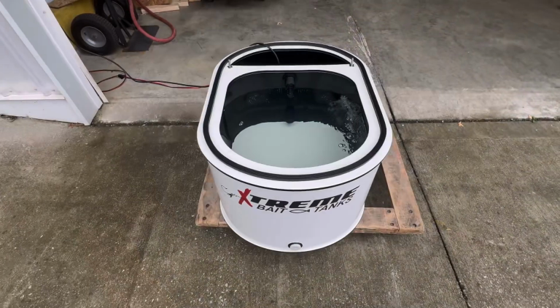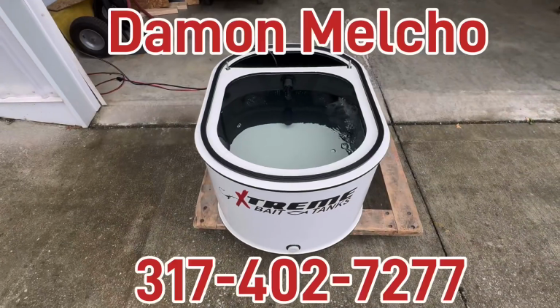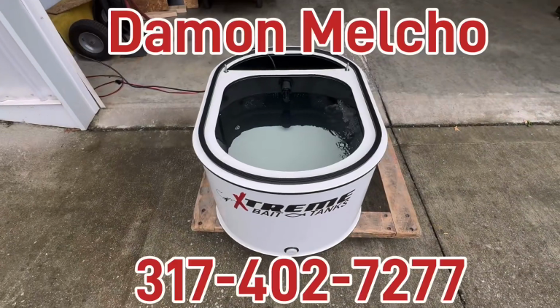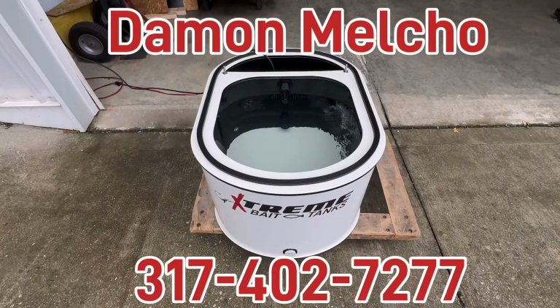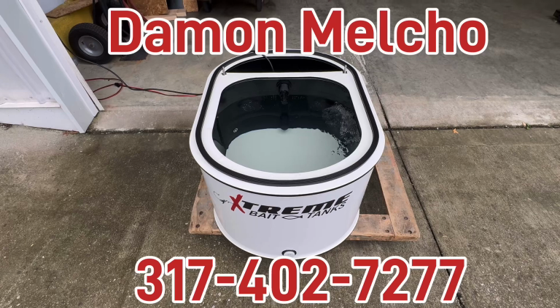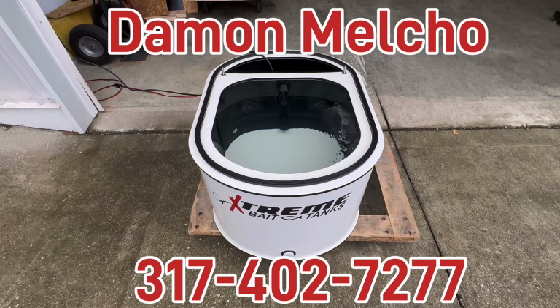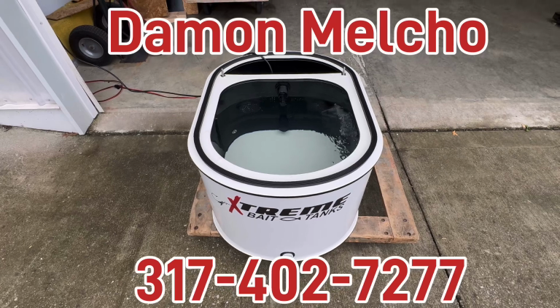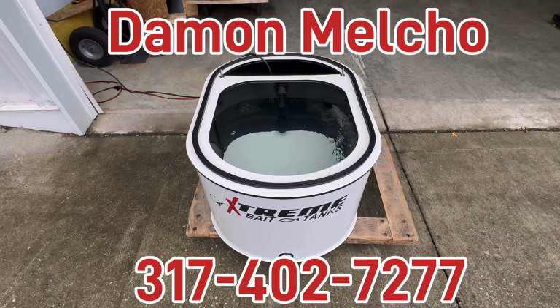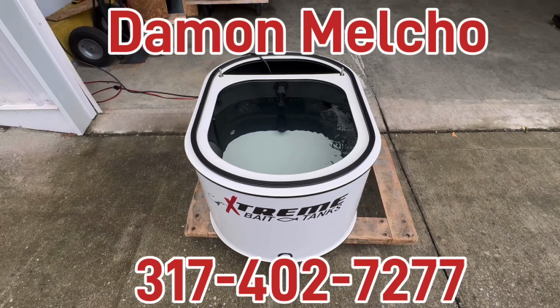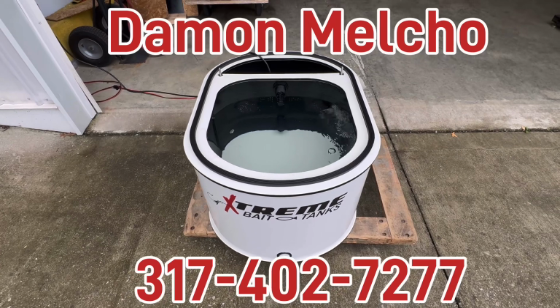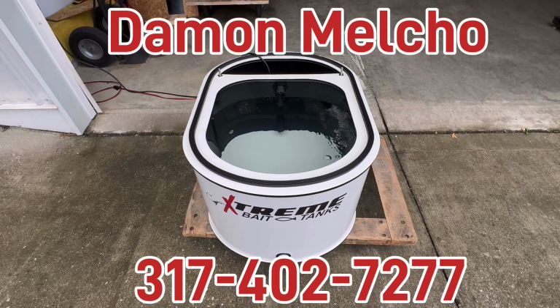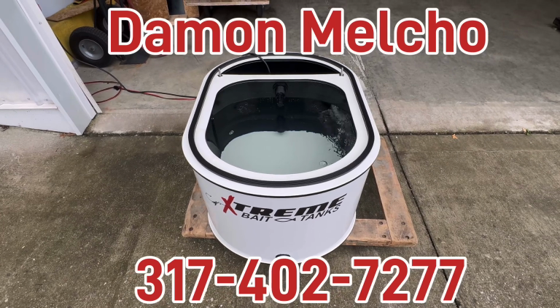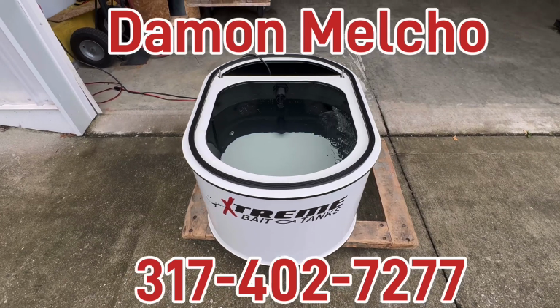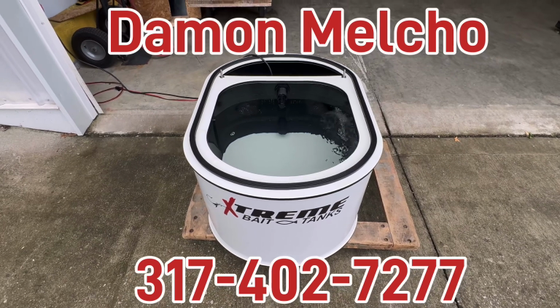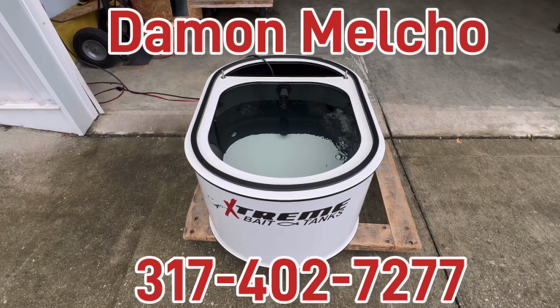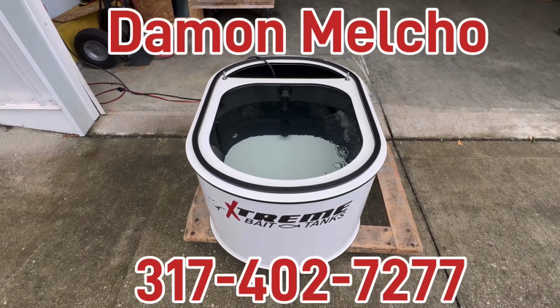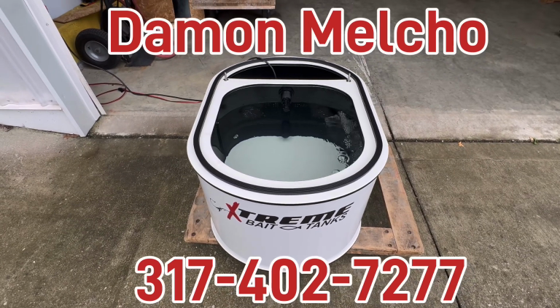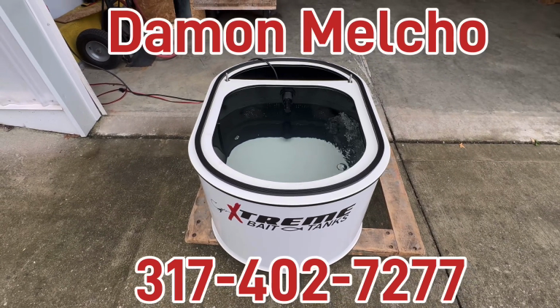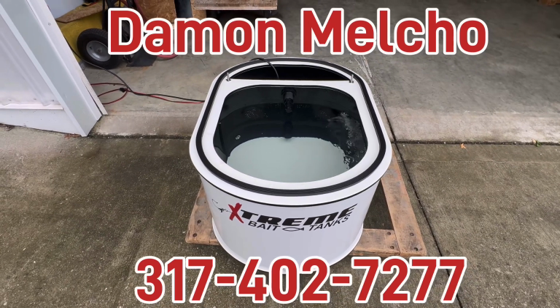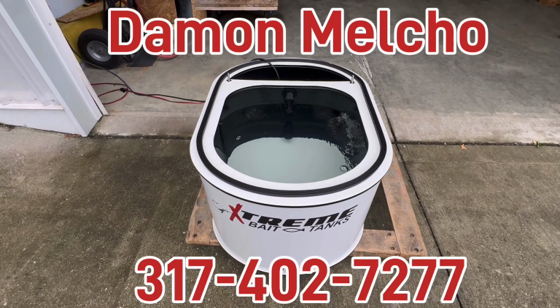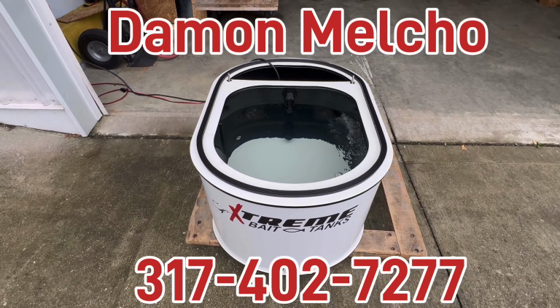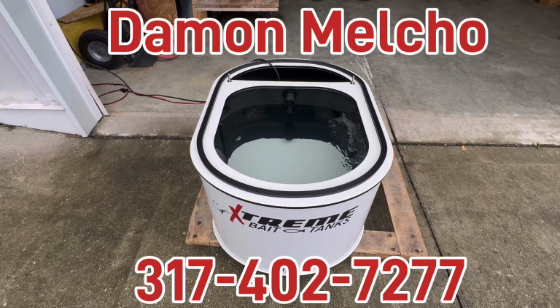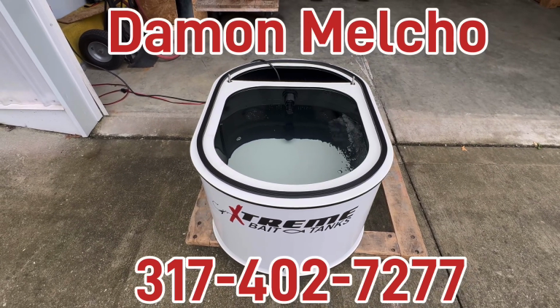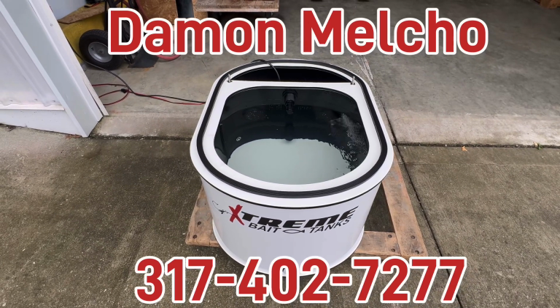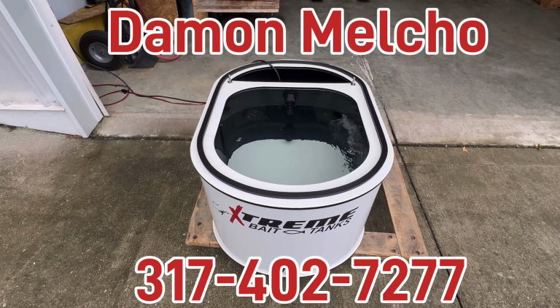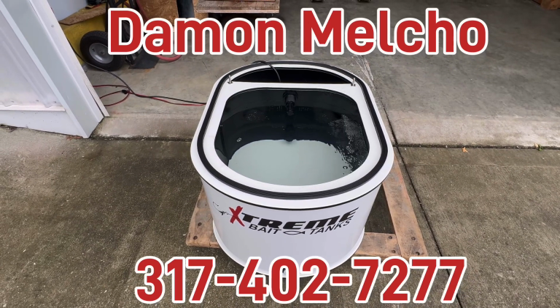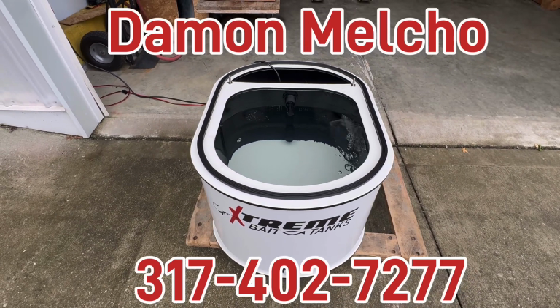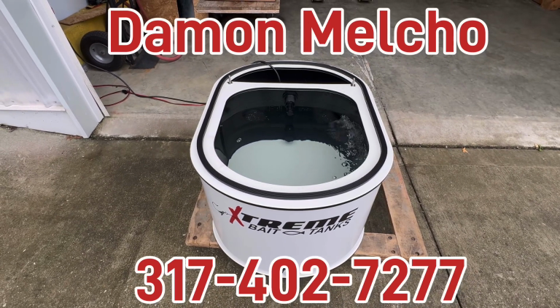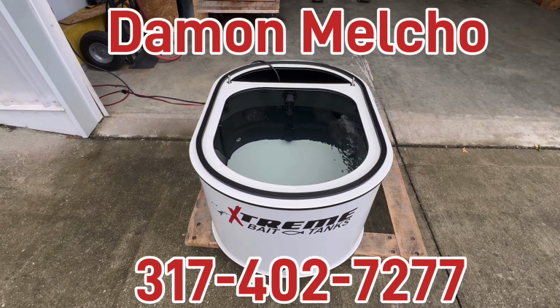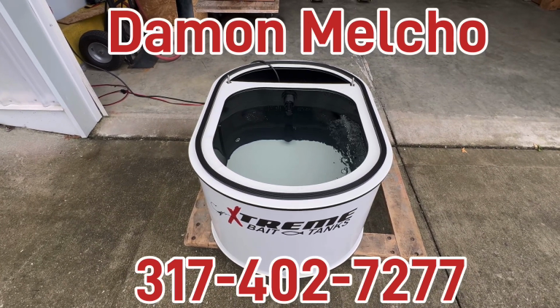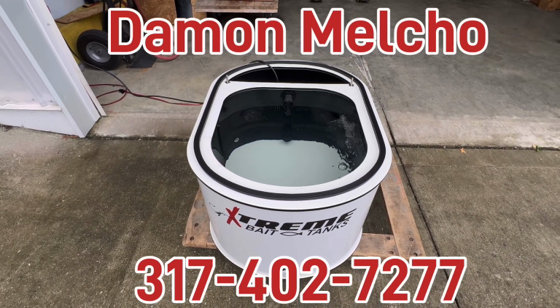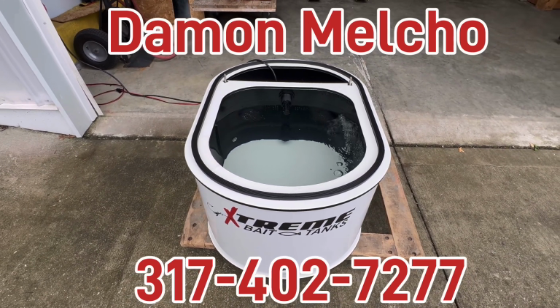Great, we'll box this up and it's headed your way. As always, if you have any questions, give us a call. We hope you have an extreme day.